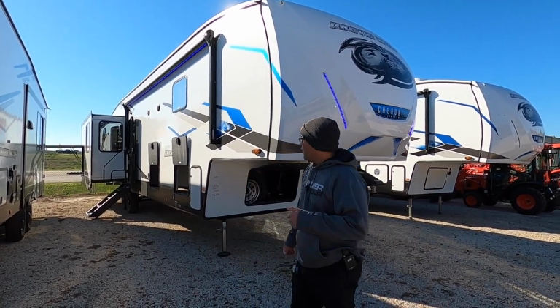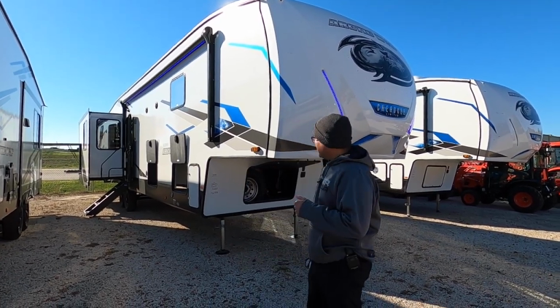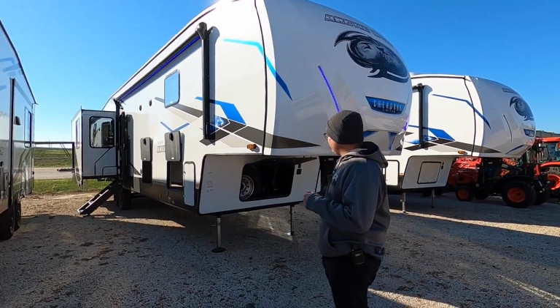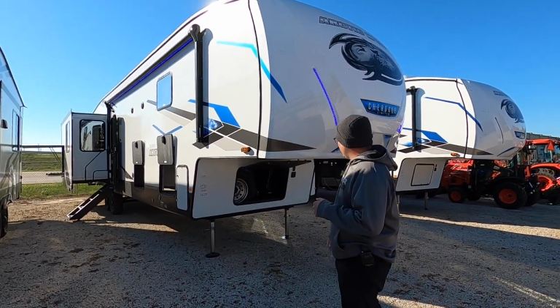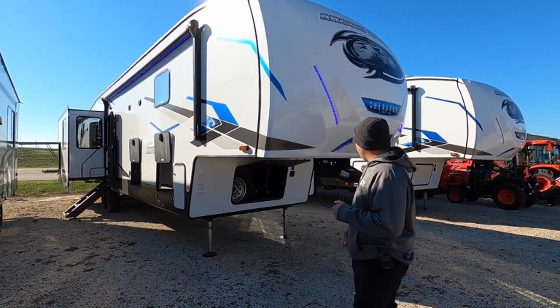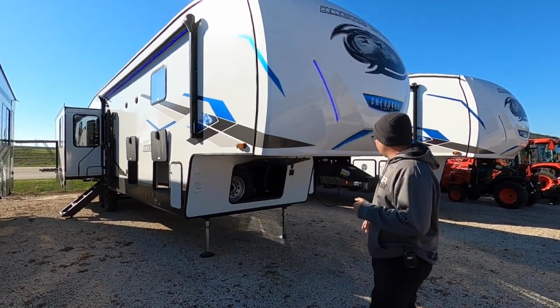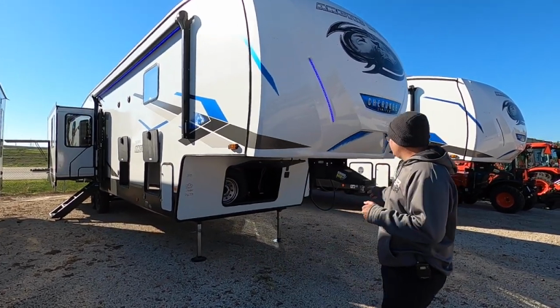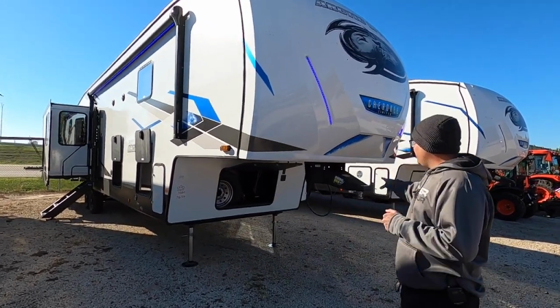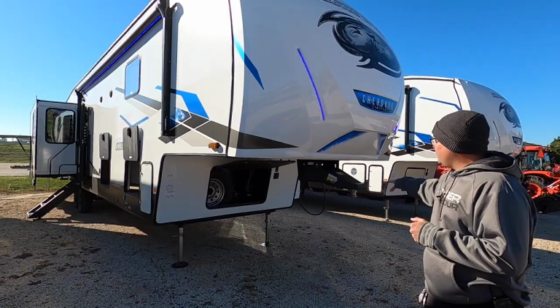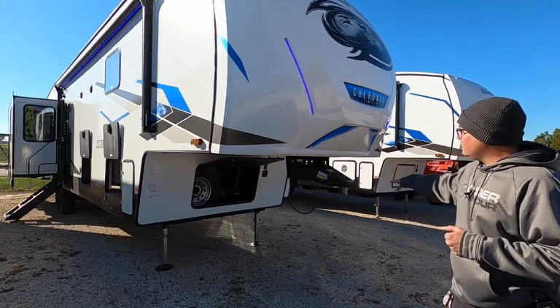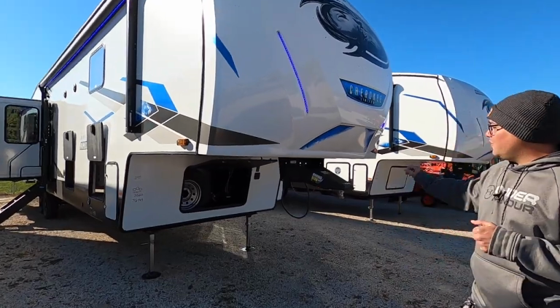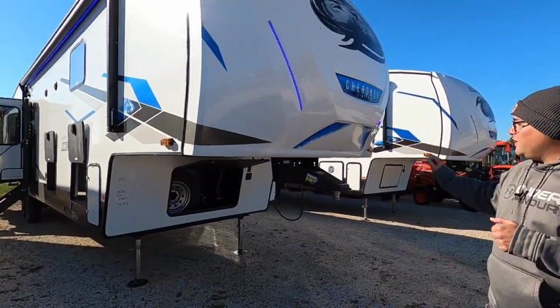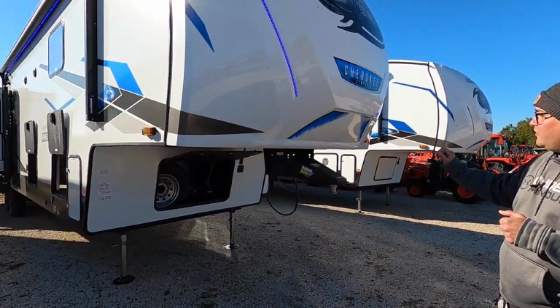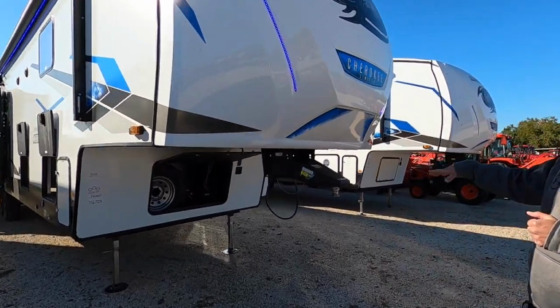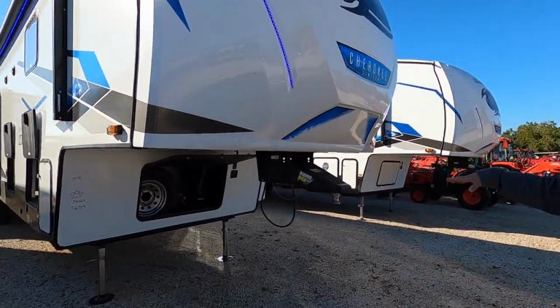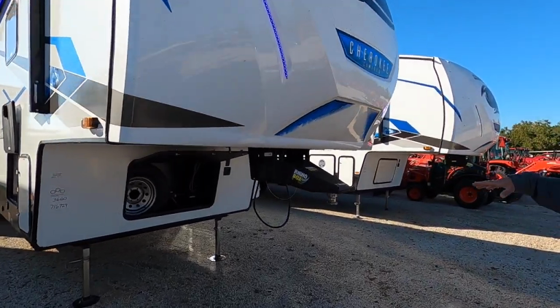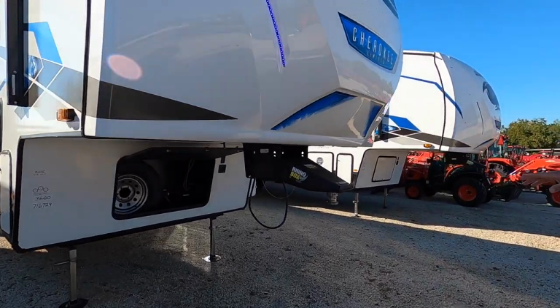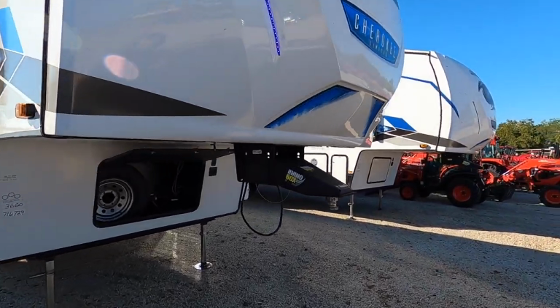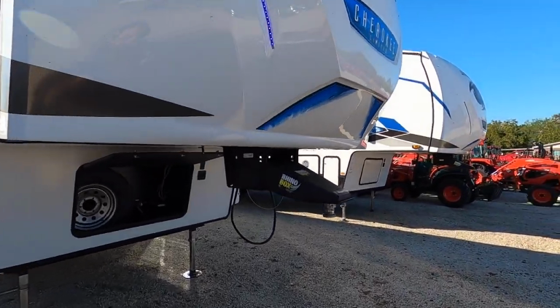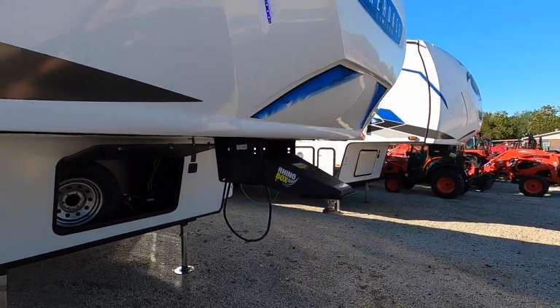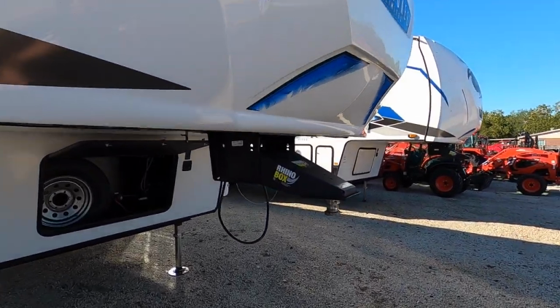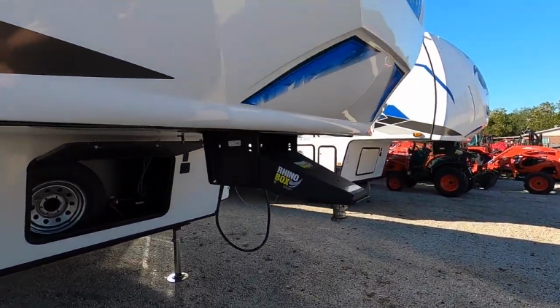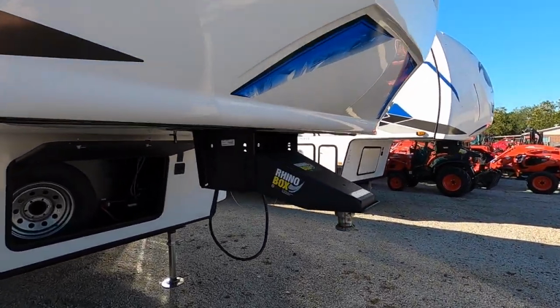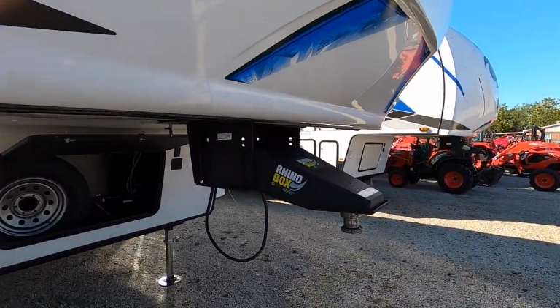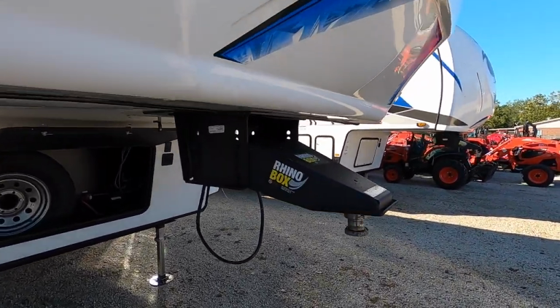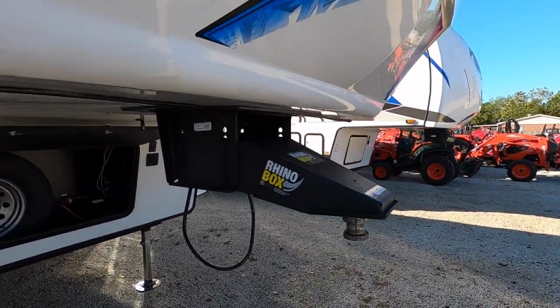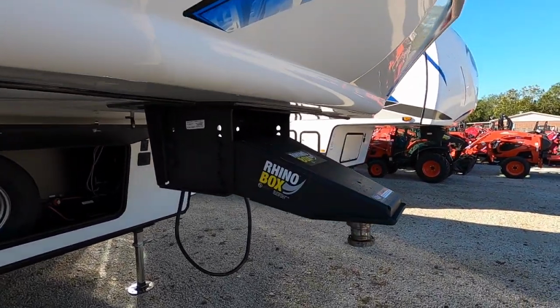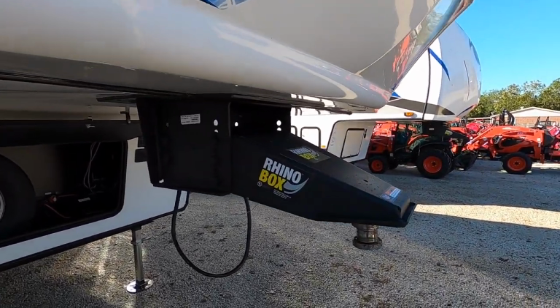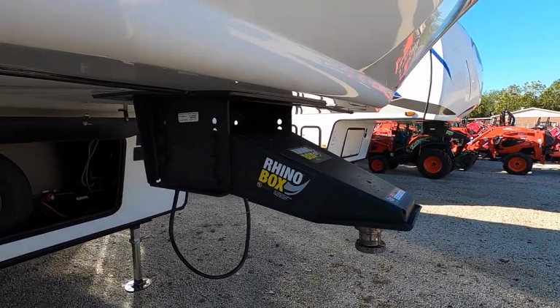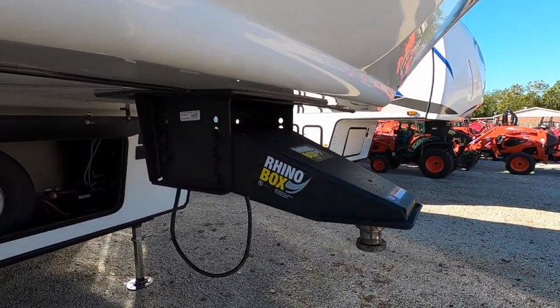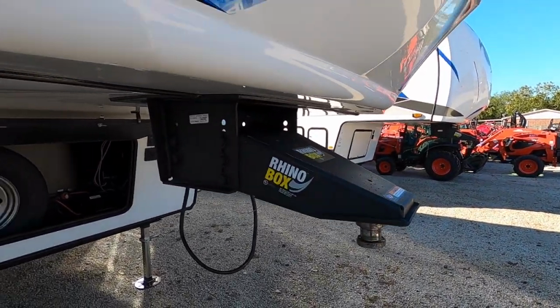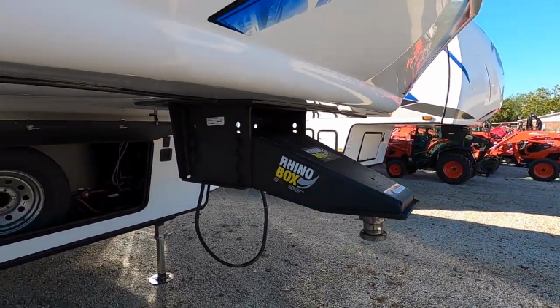Starting out up front, this is a fifth wheel. You want to make sure your vehicle is equipped with a fifth wheel hitch, seven-way plug, and brake controller.